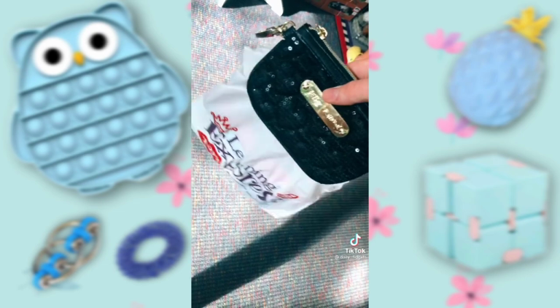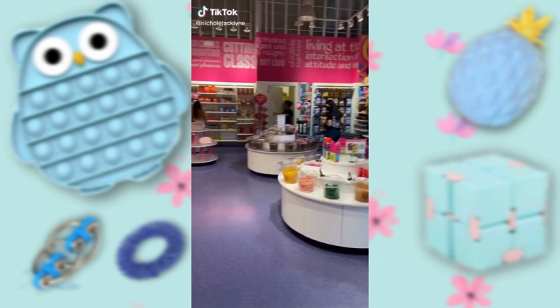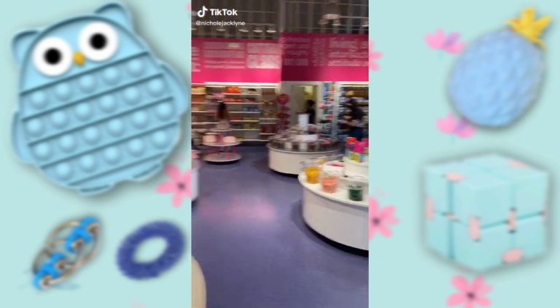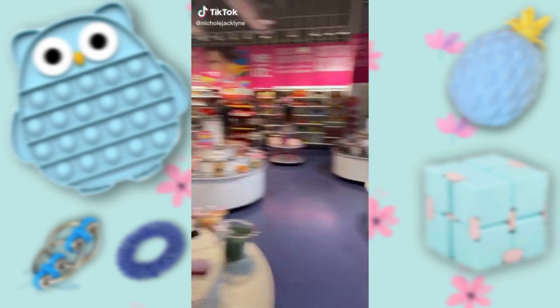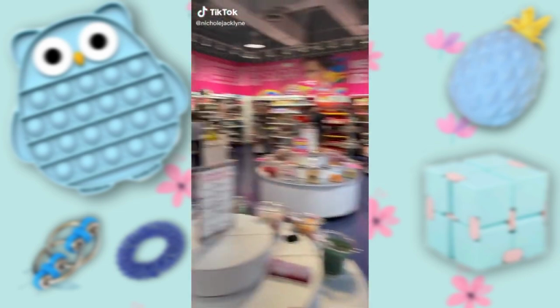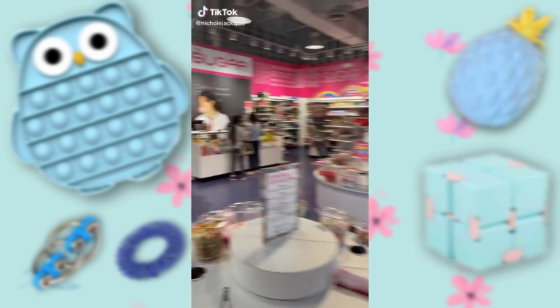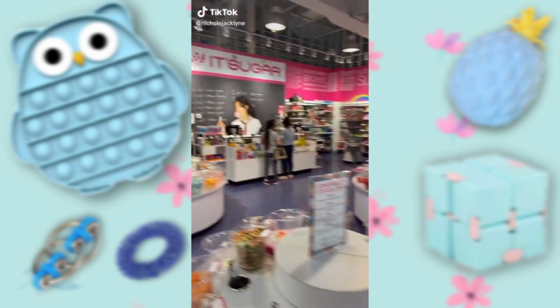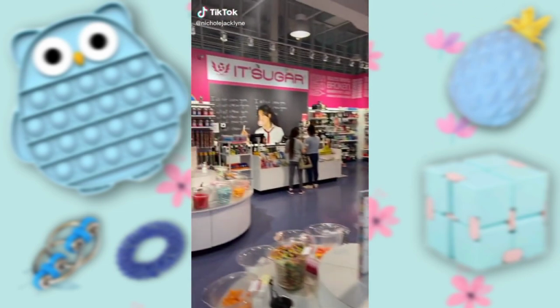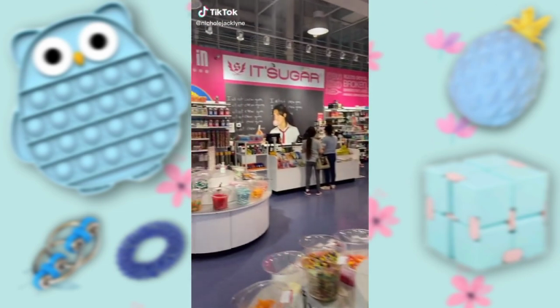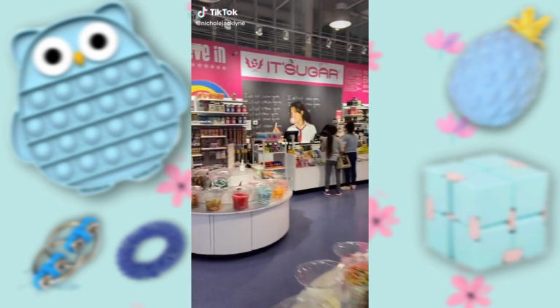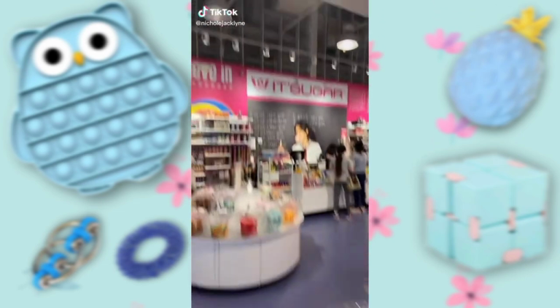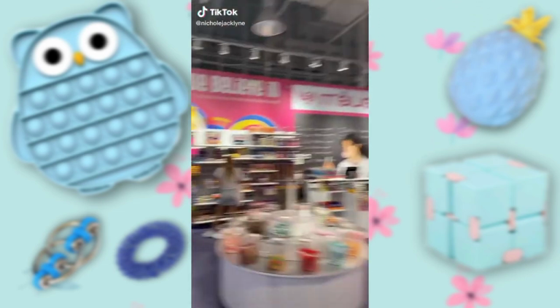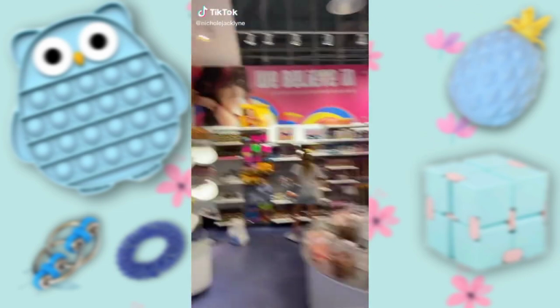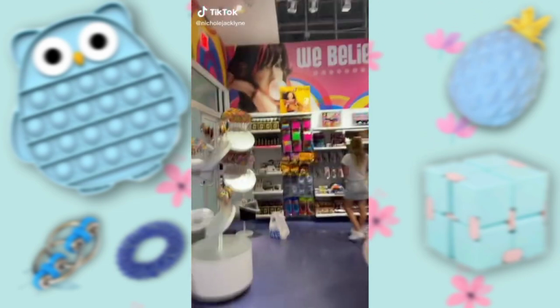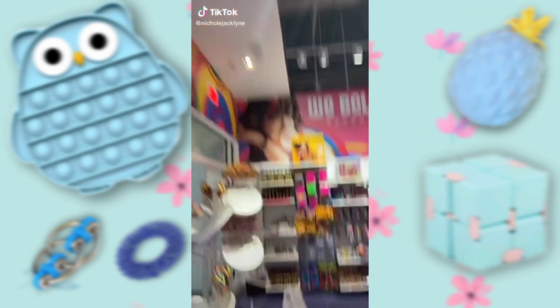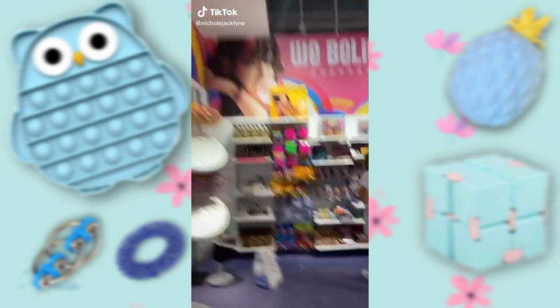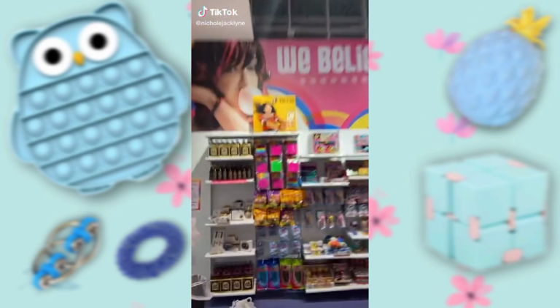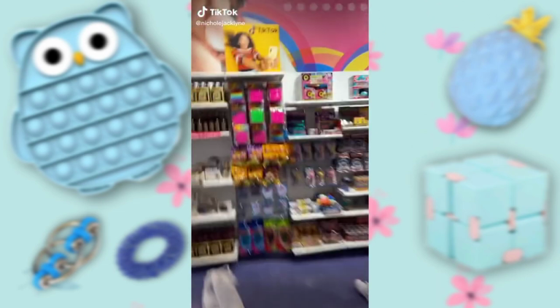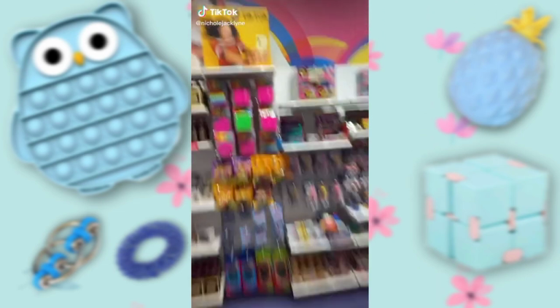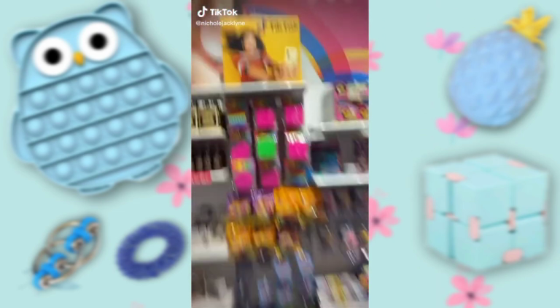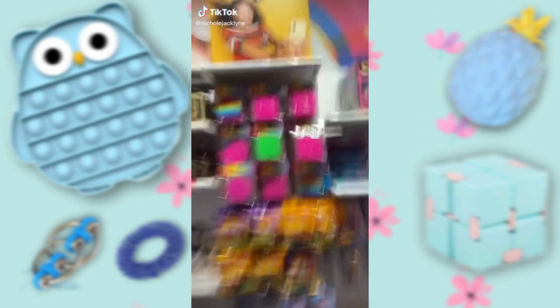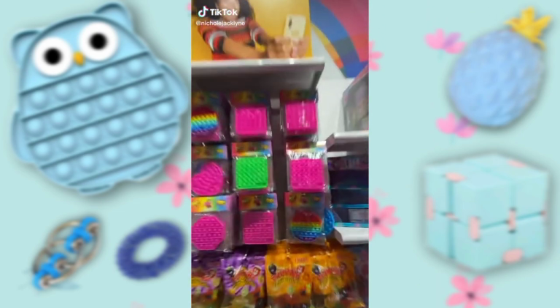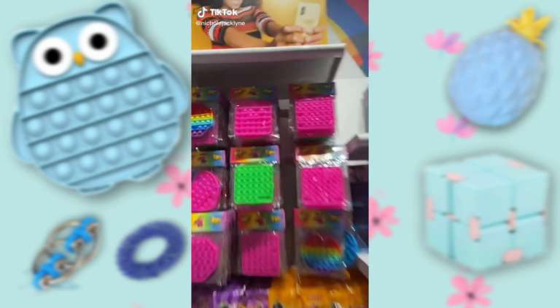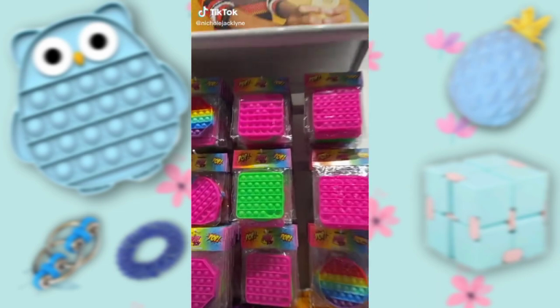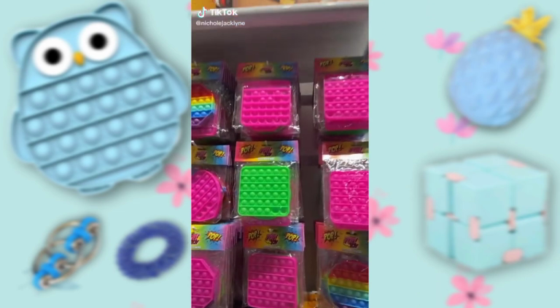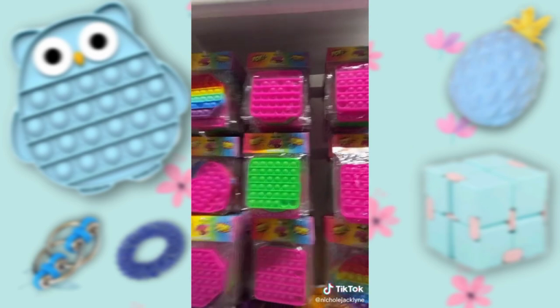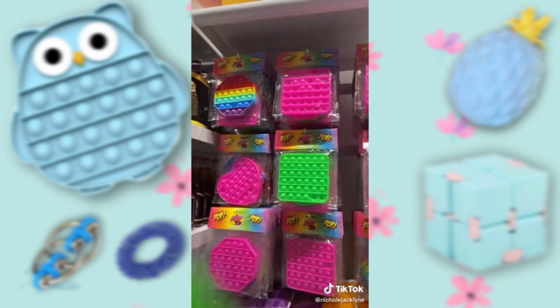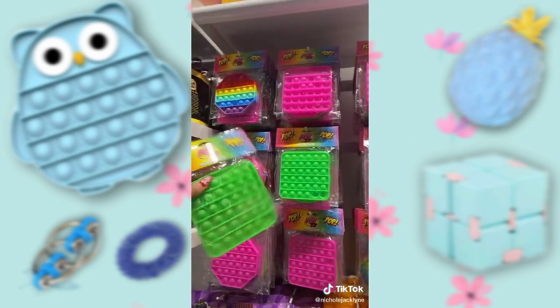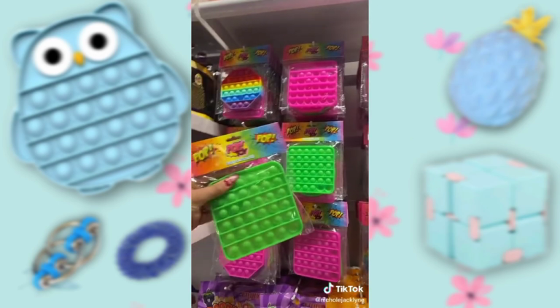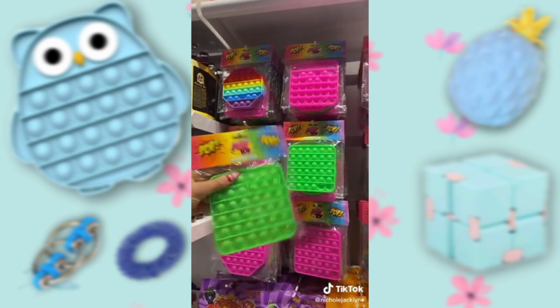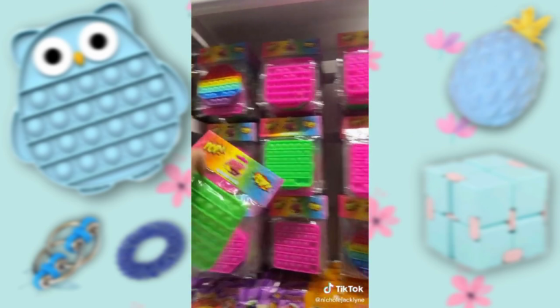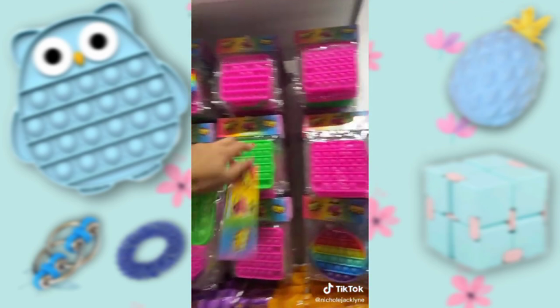So I walk into this store at It's Sugar and they have pop-its, and they're neon green.